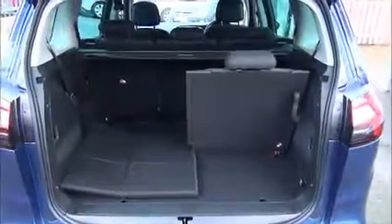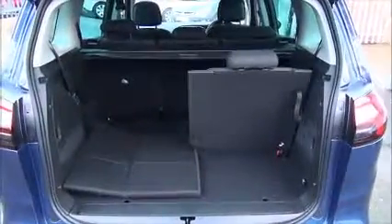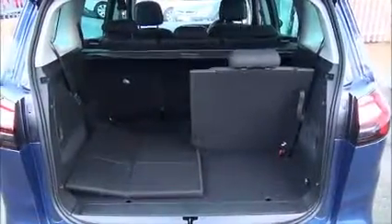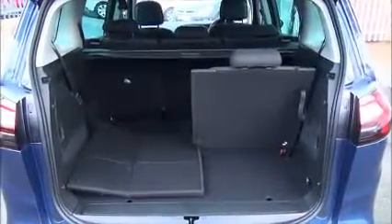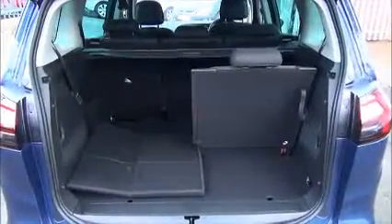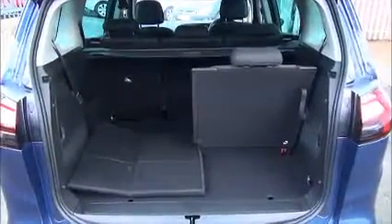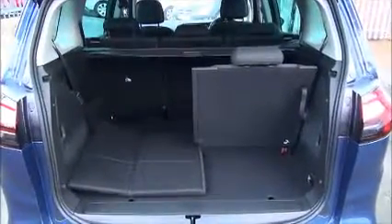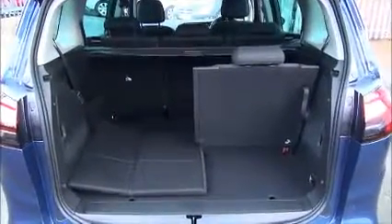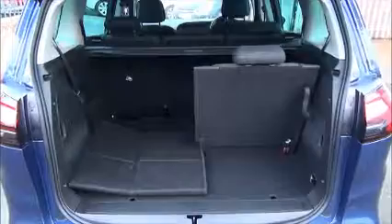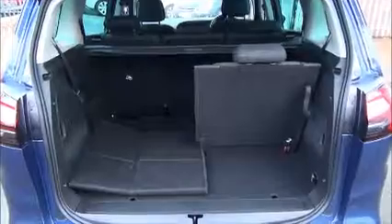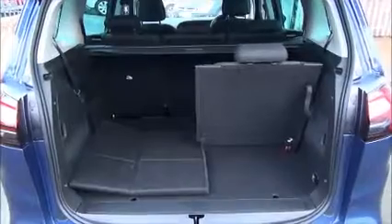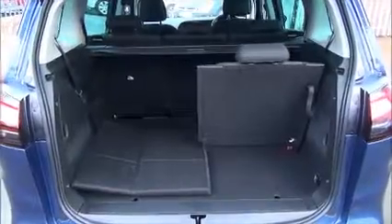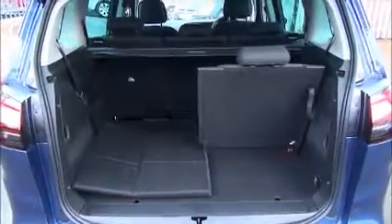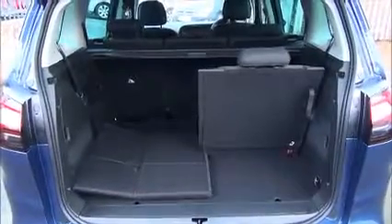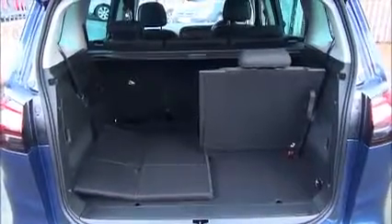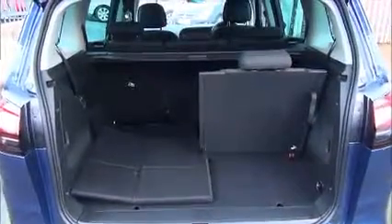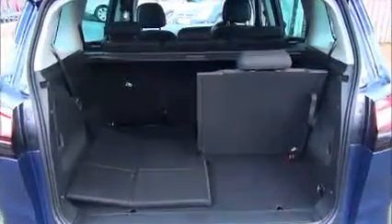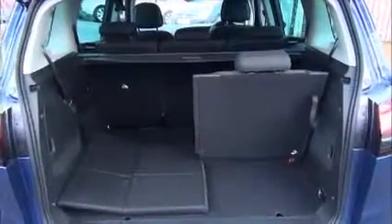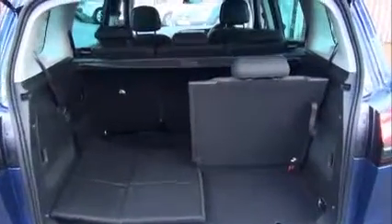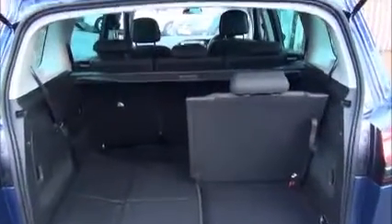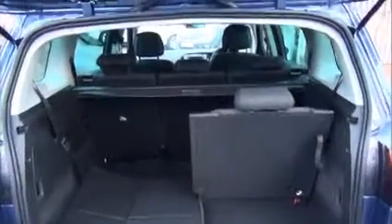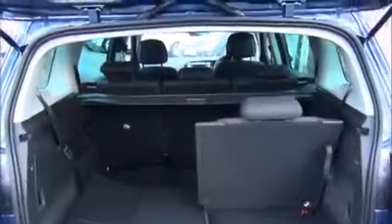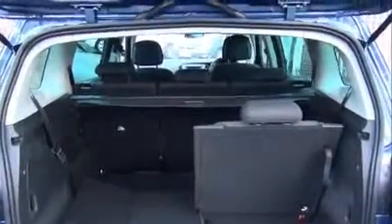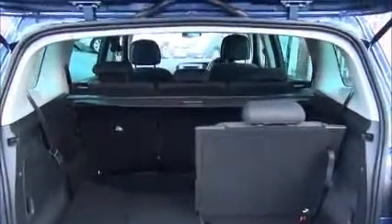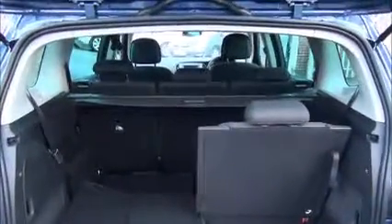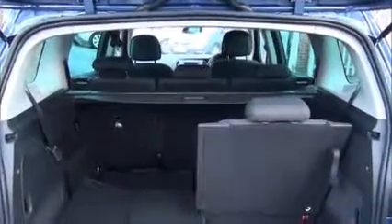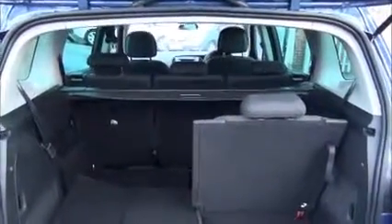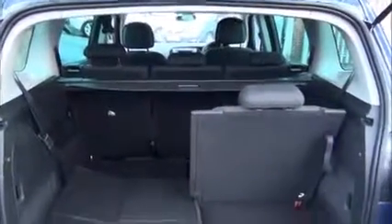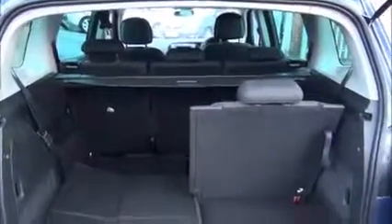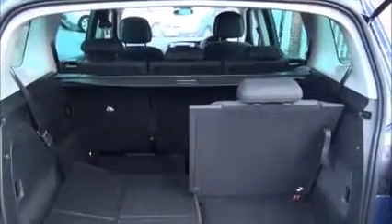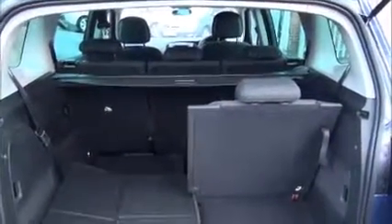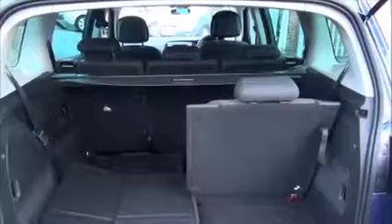The Zafira Tourer has seating for seven, with the two rear seats that fold into the floor, and three independent rear middle seats as well.